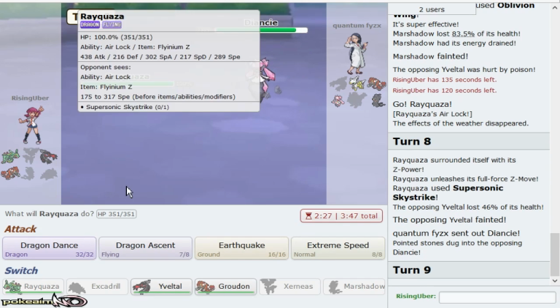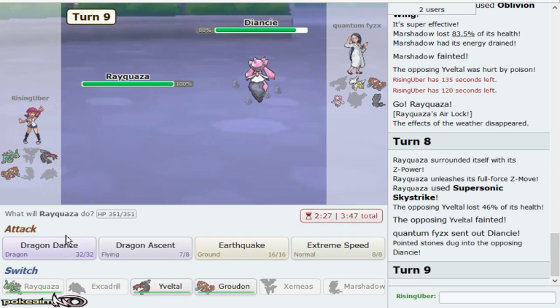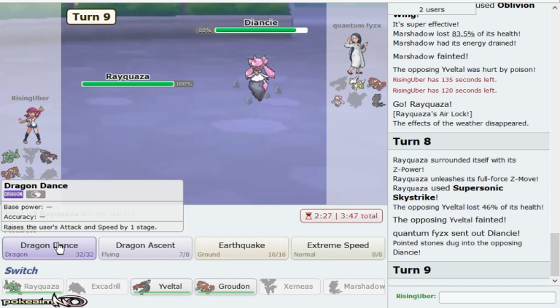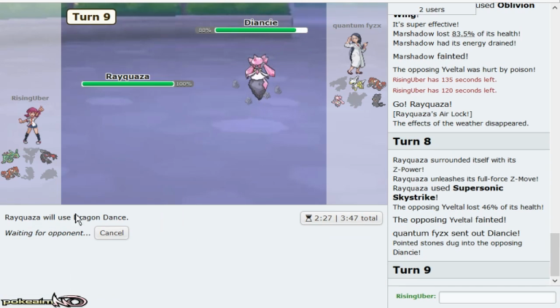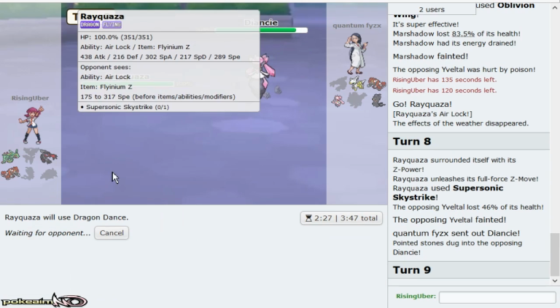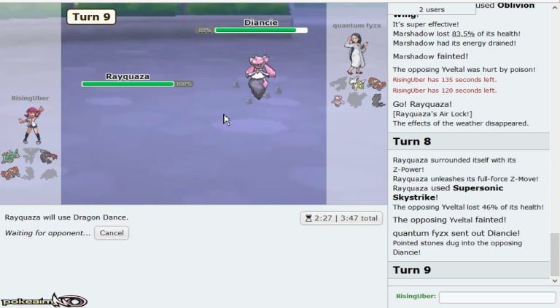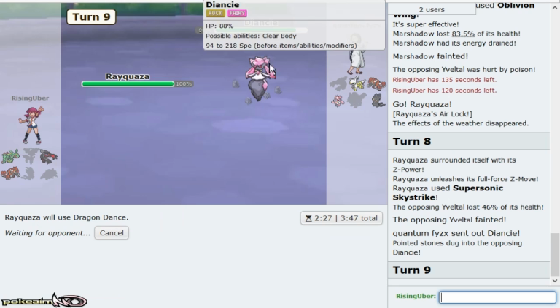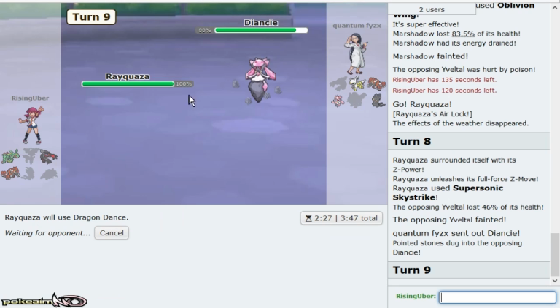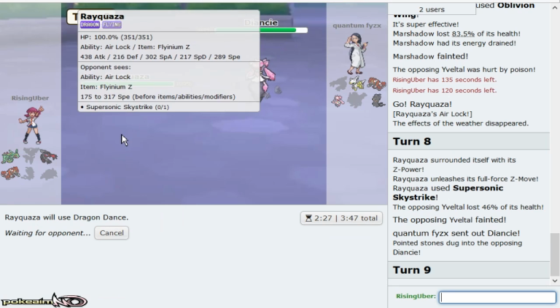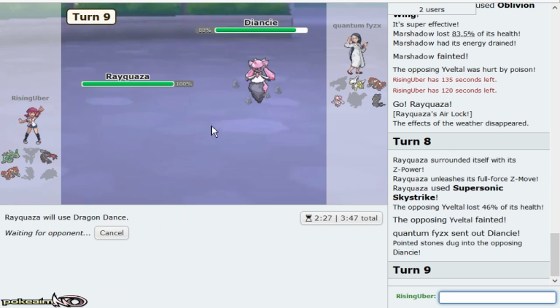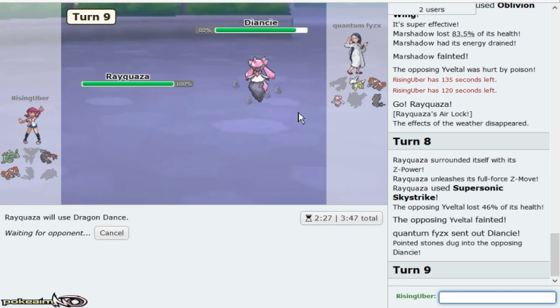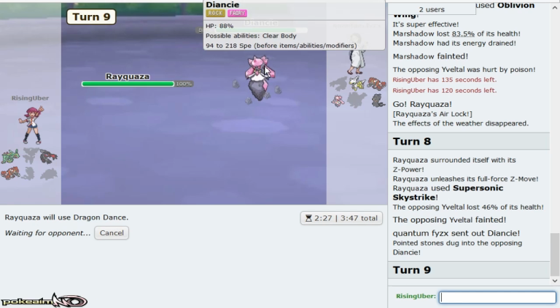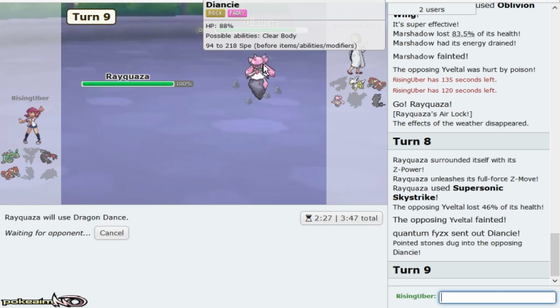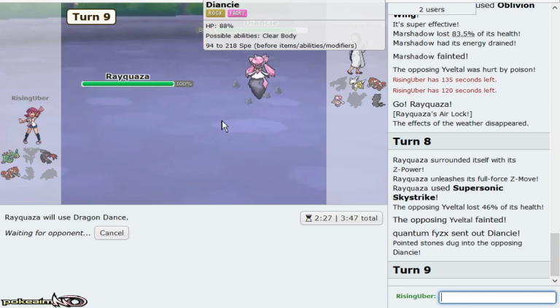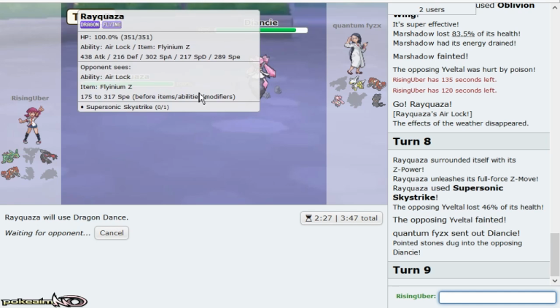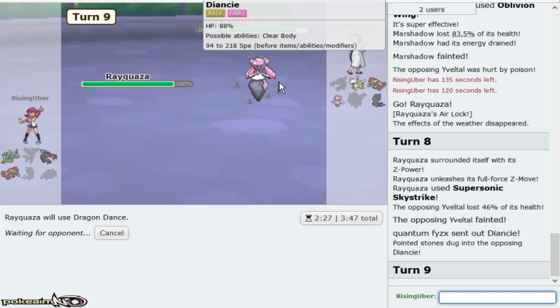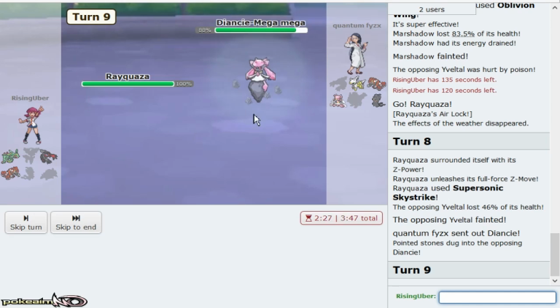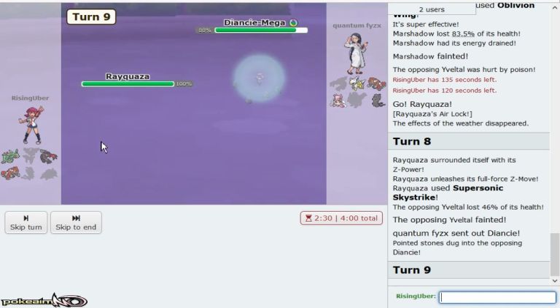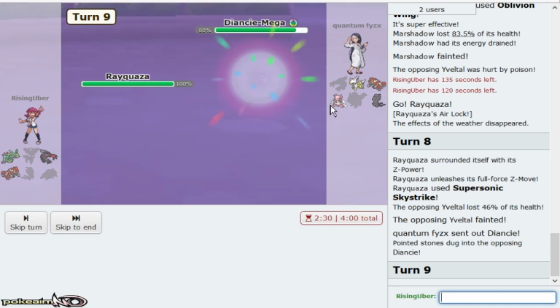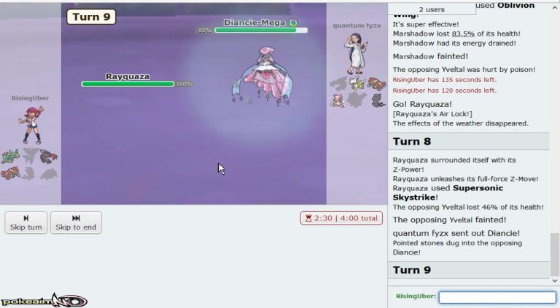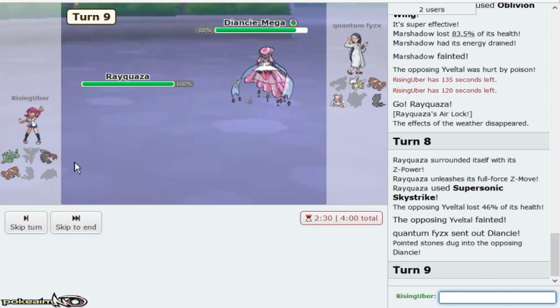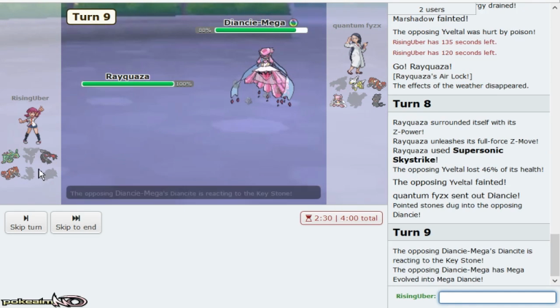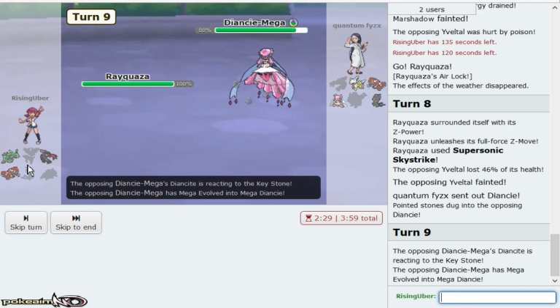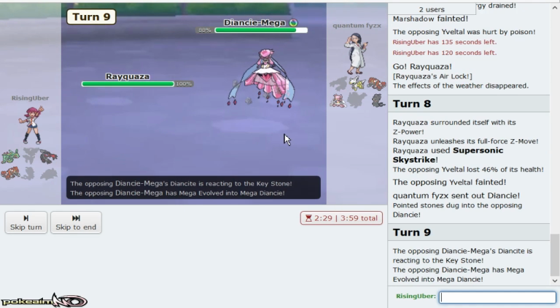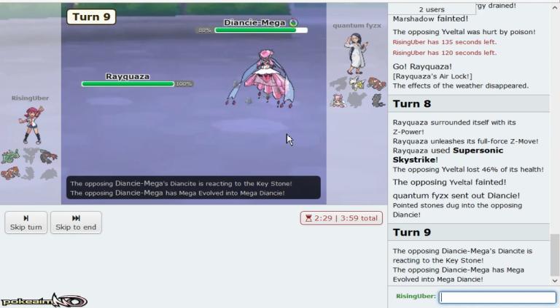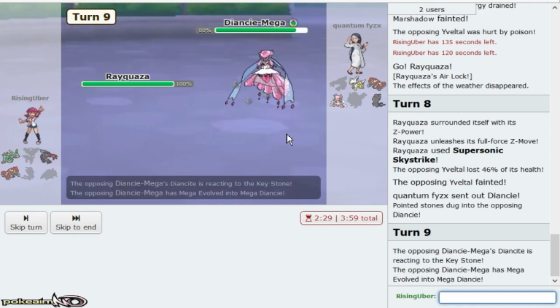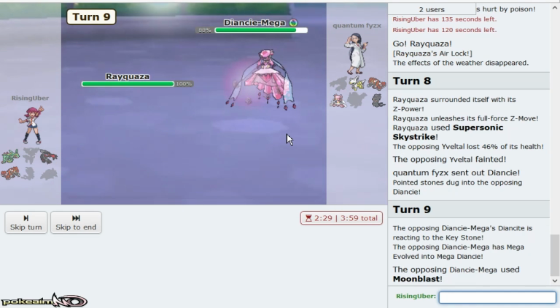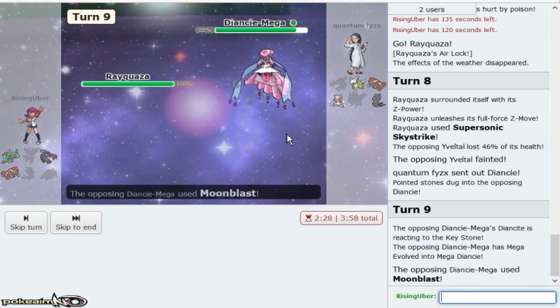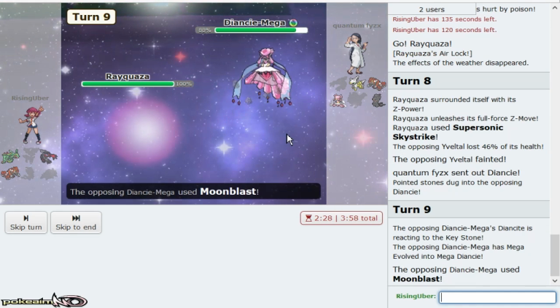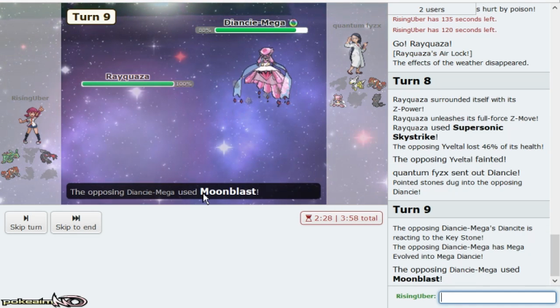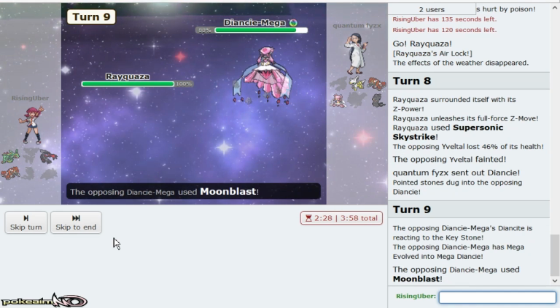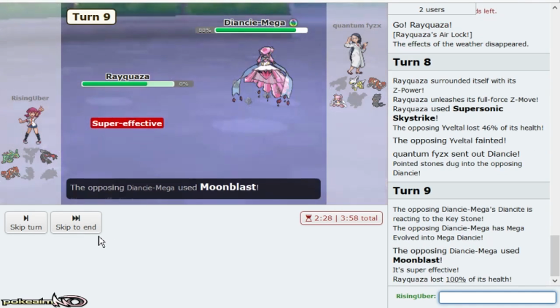I'll knock out Yveltal. I'll be sad if this Yveltal is faster than me, because then I could have Dragon Danced up and Extreme Speeded to knock it out, but I'm pretty sure if it Foul Plays, I'll die to Shadow Sneak anyway. So I'd much rather use Ray to break through Yveltal. That way, all I got to do is worry about hitting Precipice Blades, which is slightly more accurate than Stone Edge. We're going to Dragon Dance here. You can easily knock me out if you use Diancie and go for Moonblast, but if it breaks Groudon and goes for Earth Power, we're good either way.